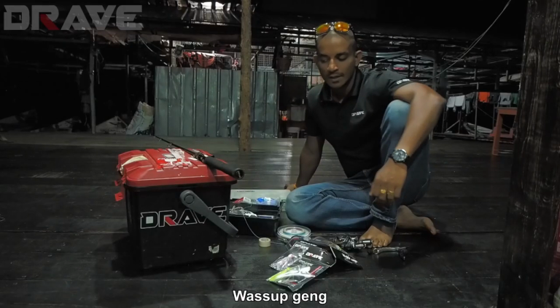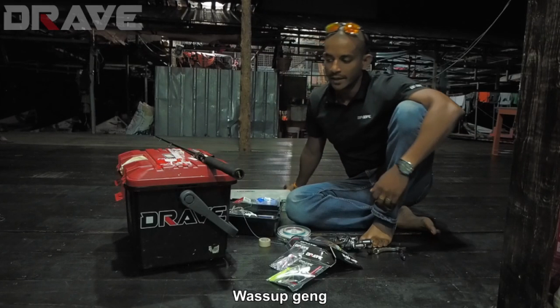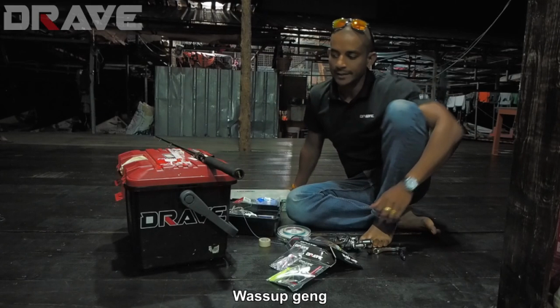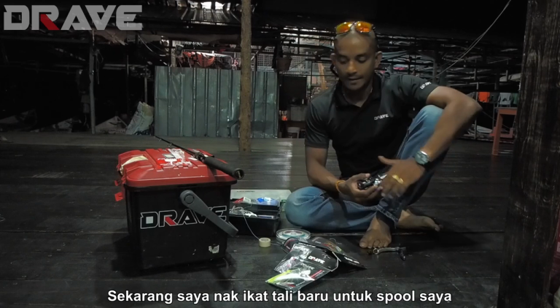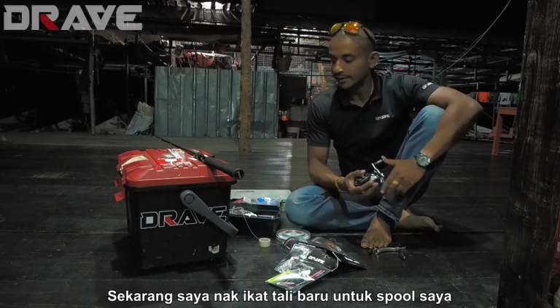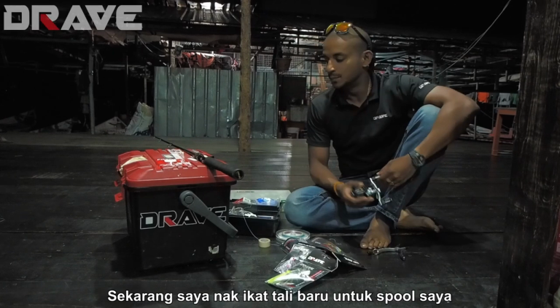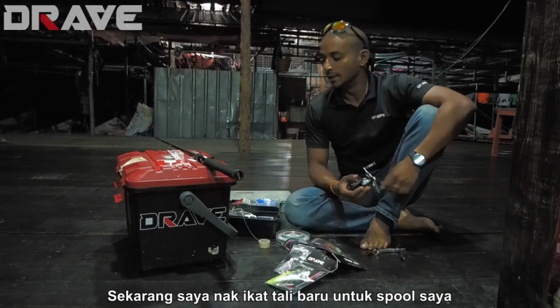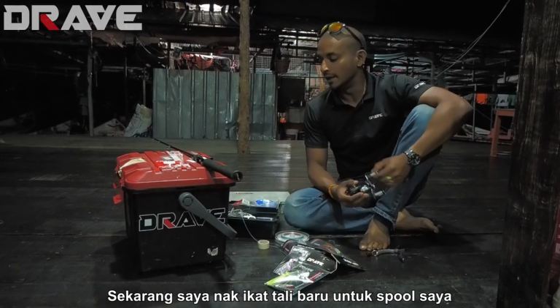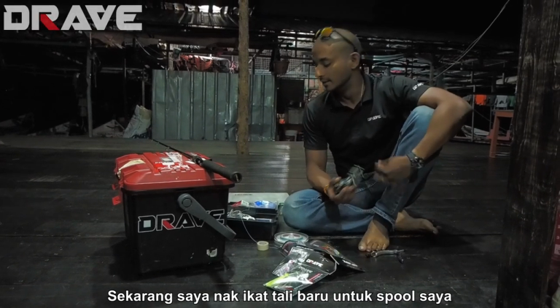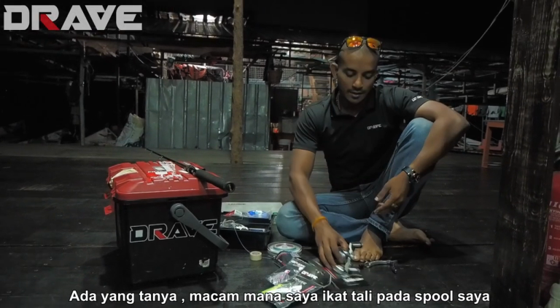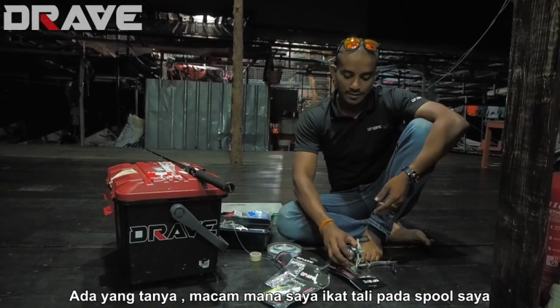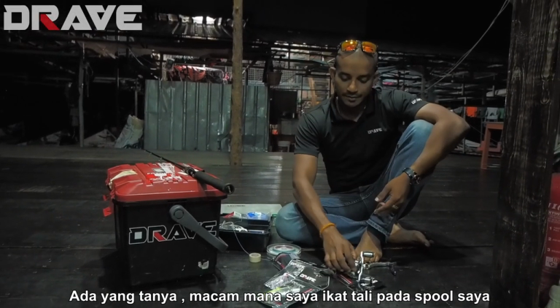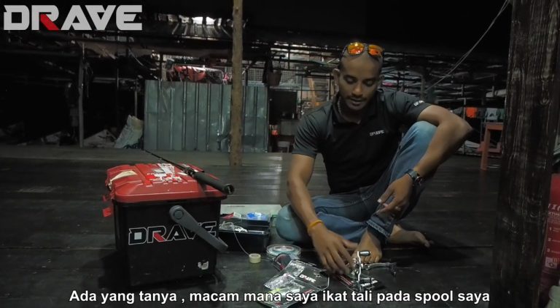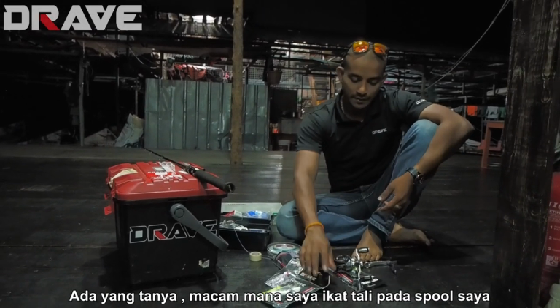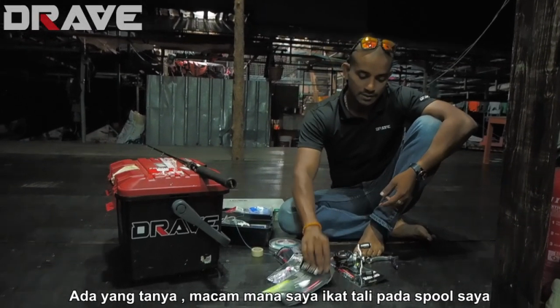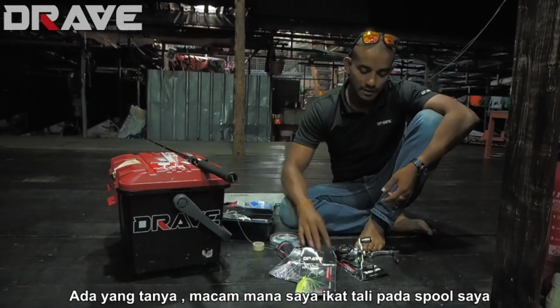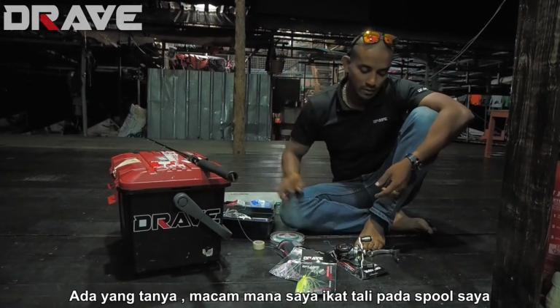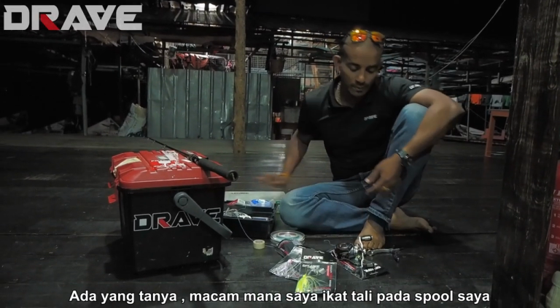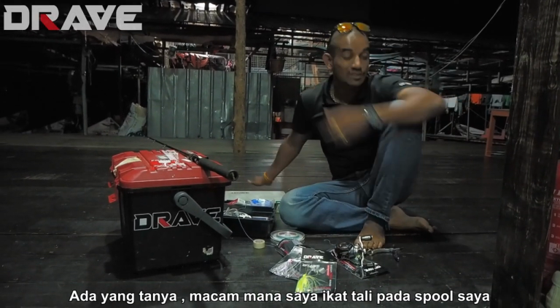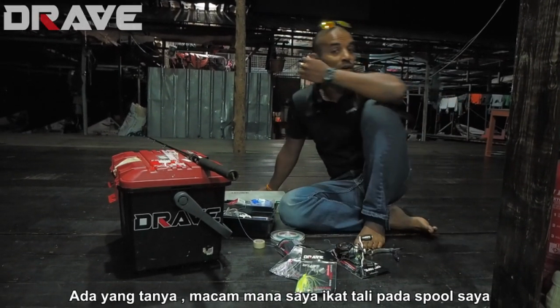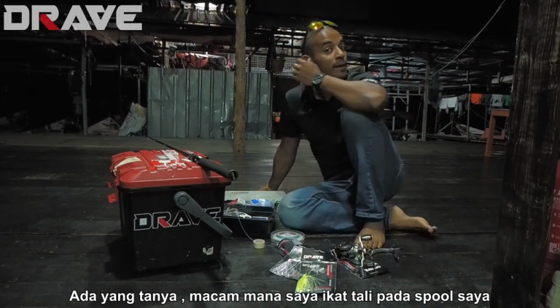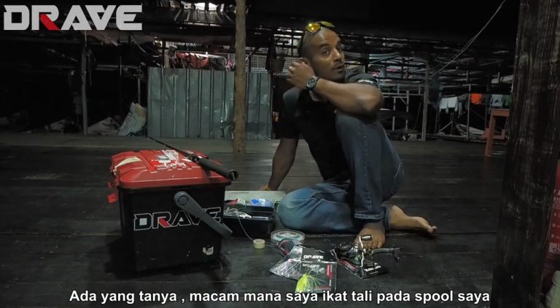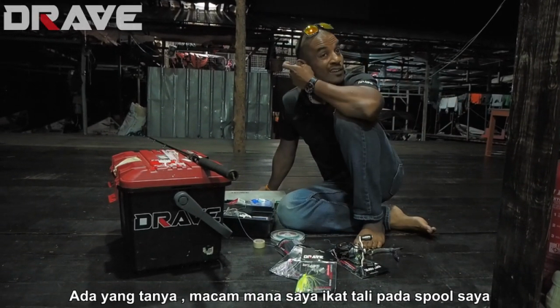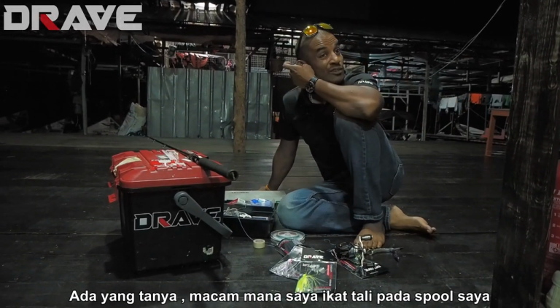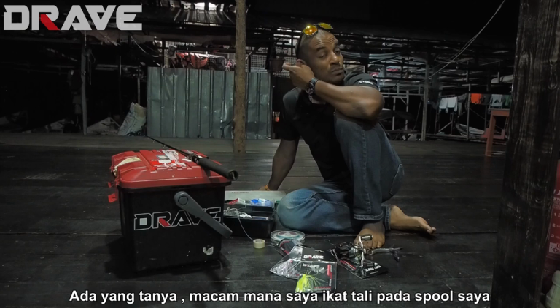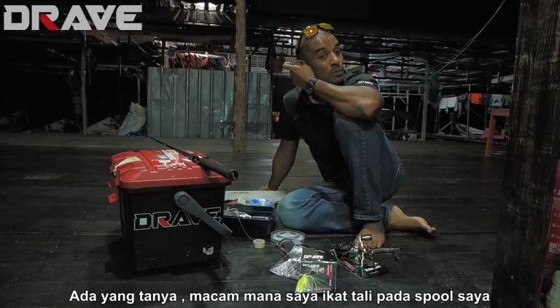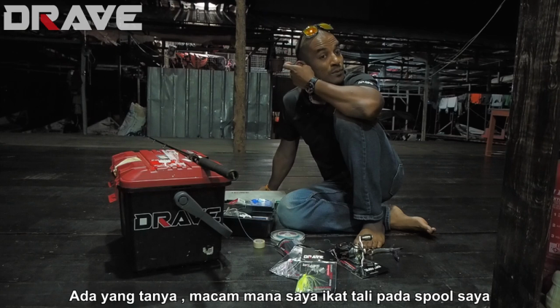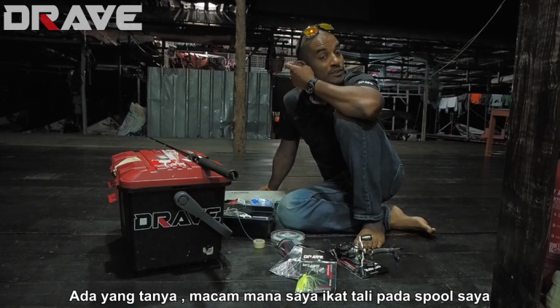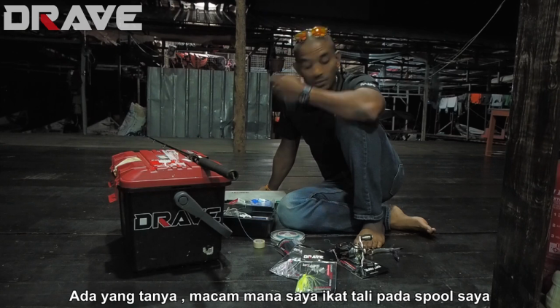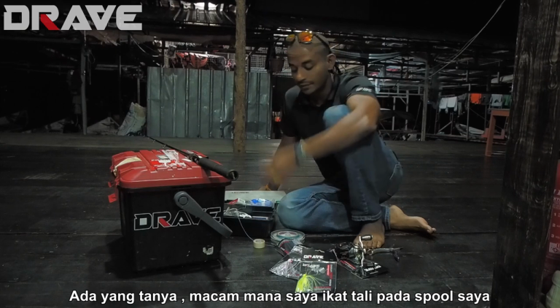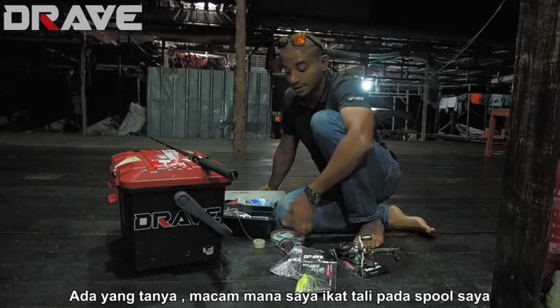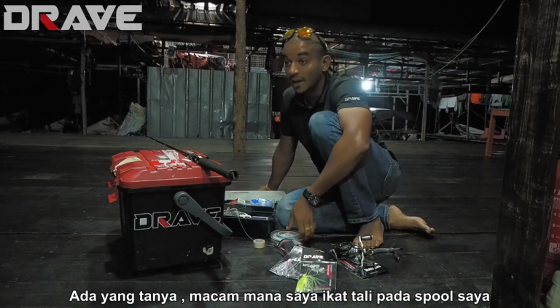Alright guys, I gotta re-spool my line, and some of you have asked me what's the knot that I put on the spool before I spool in fresh line.